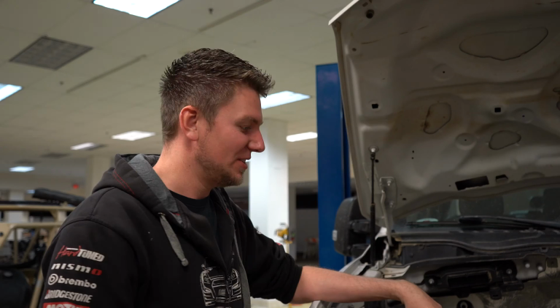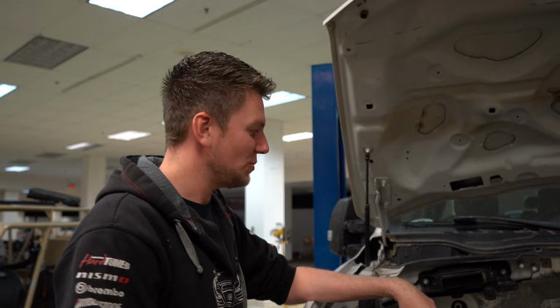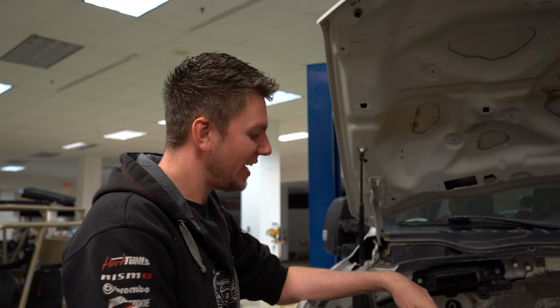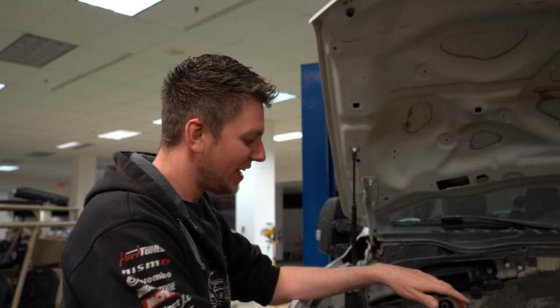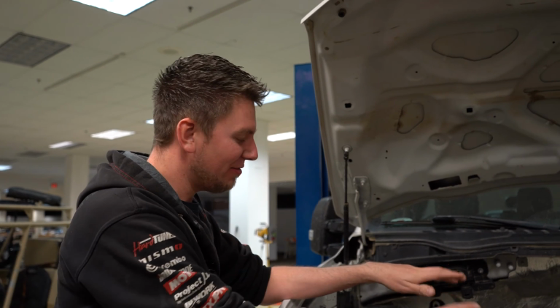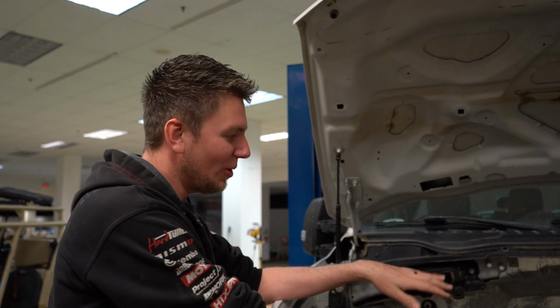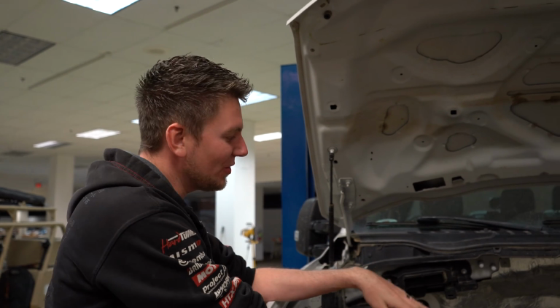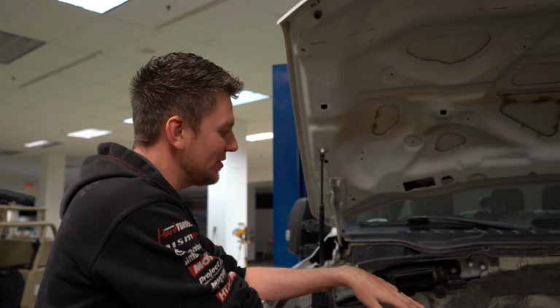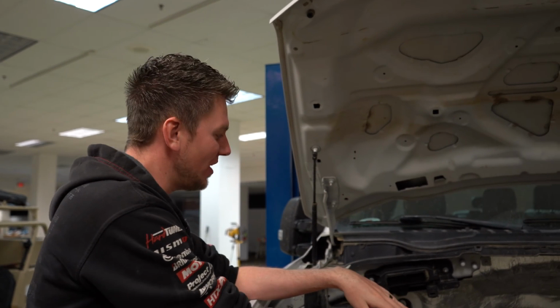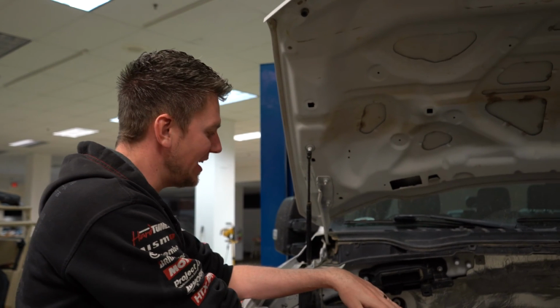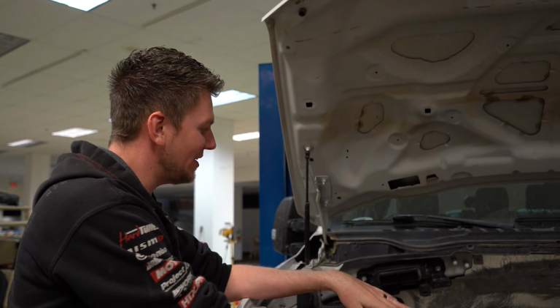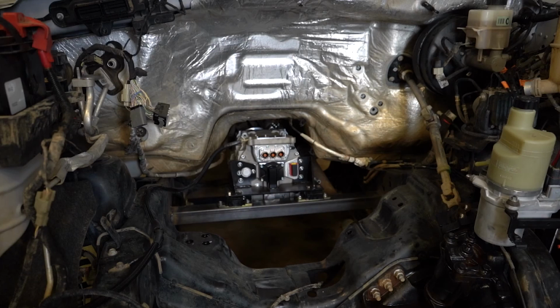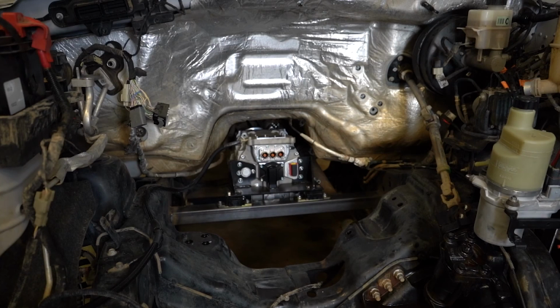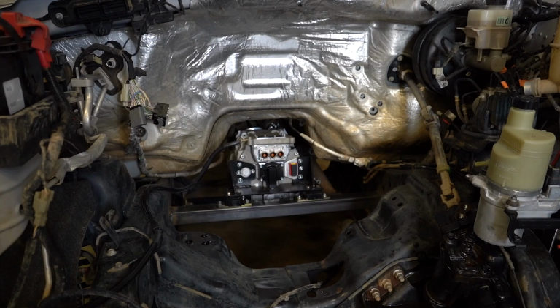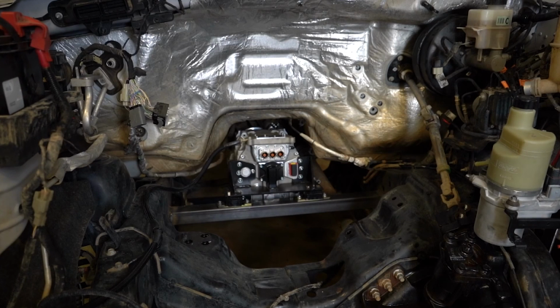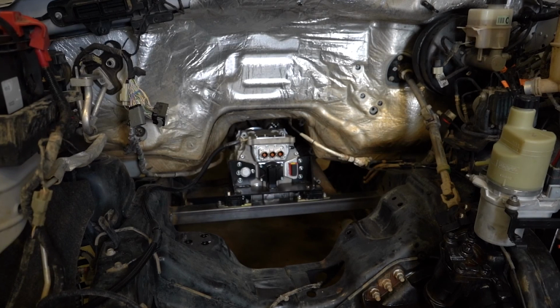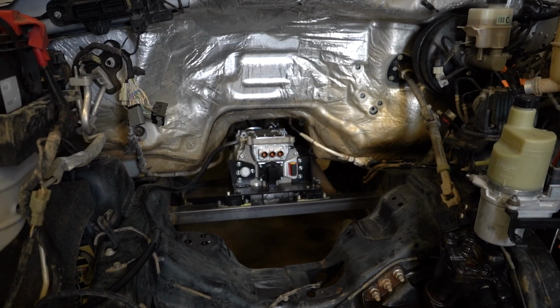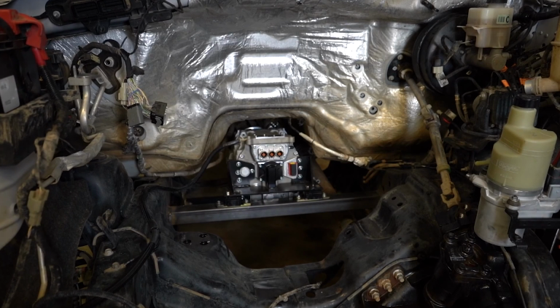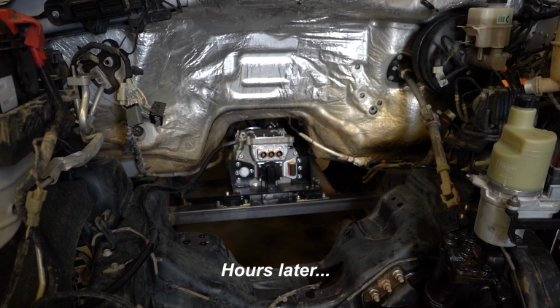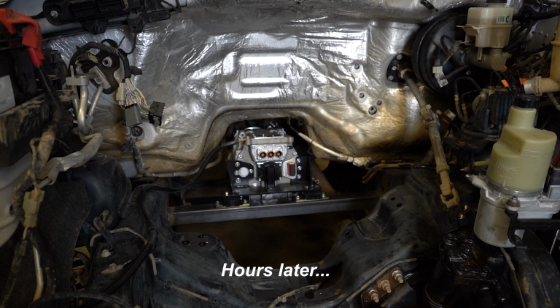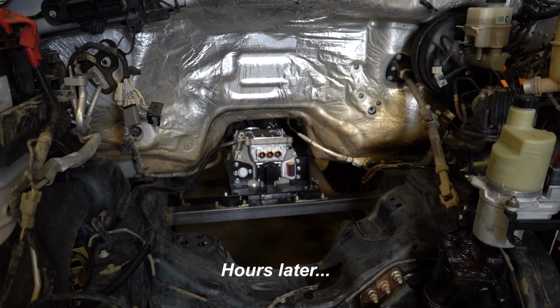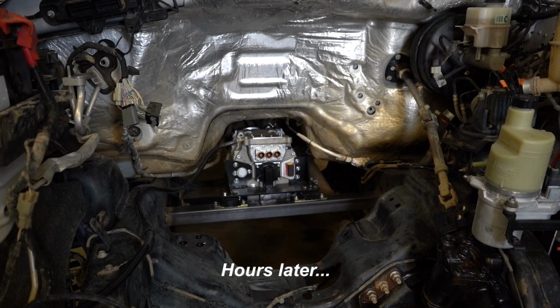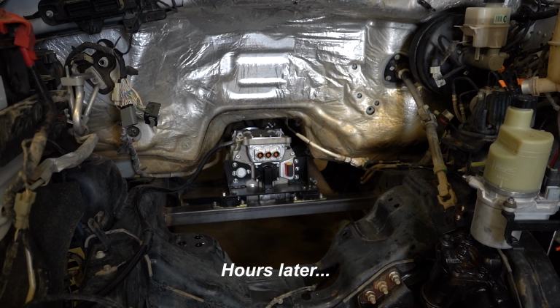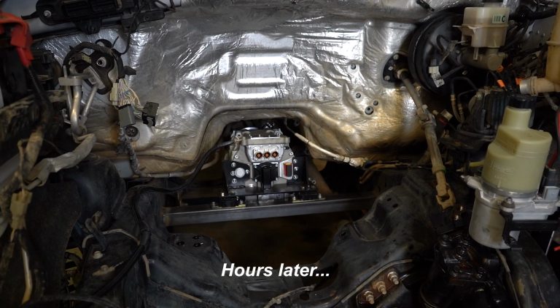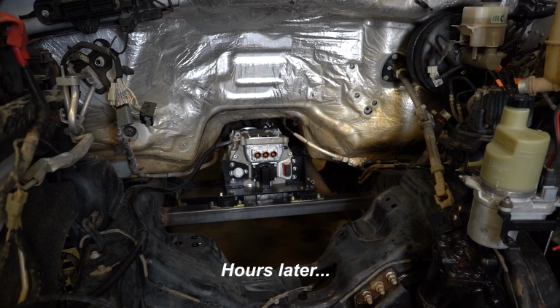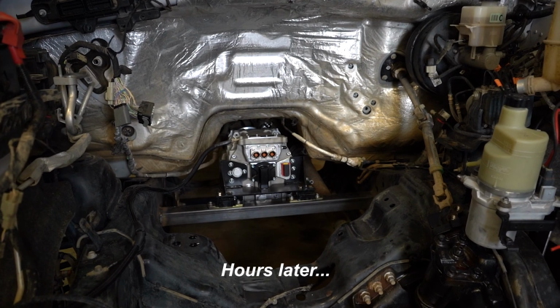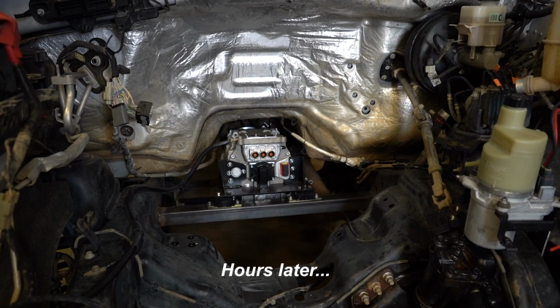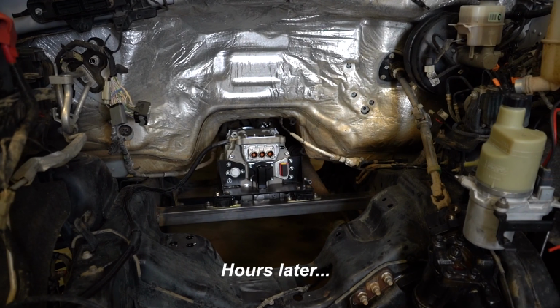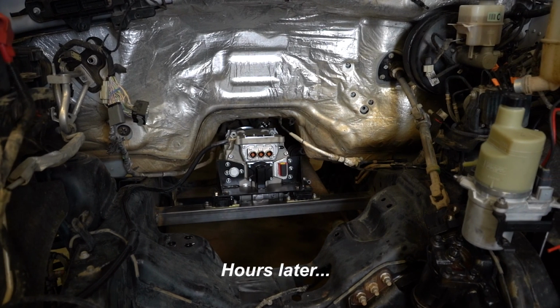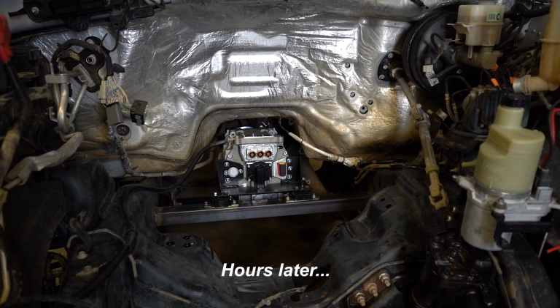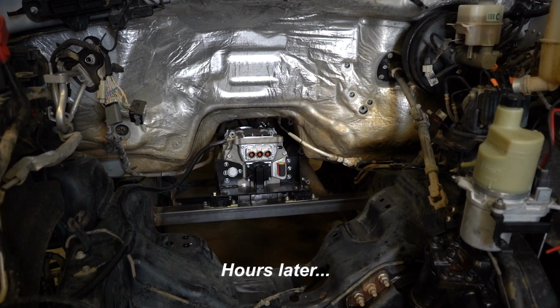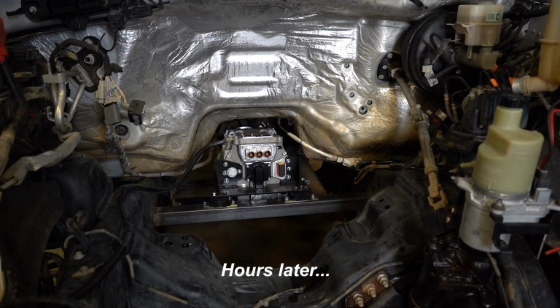We have the motor in the truck now, so we should be able to be turning on low voltage here probably in the next hour.